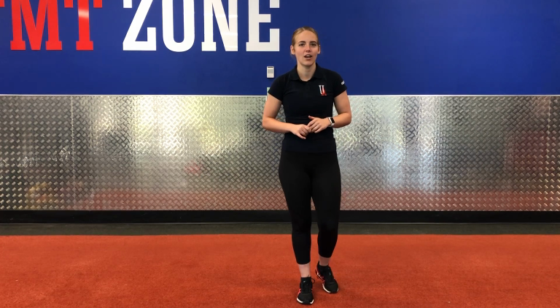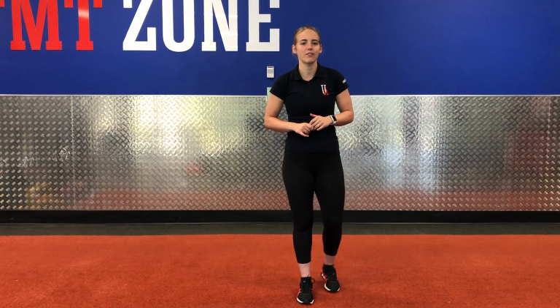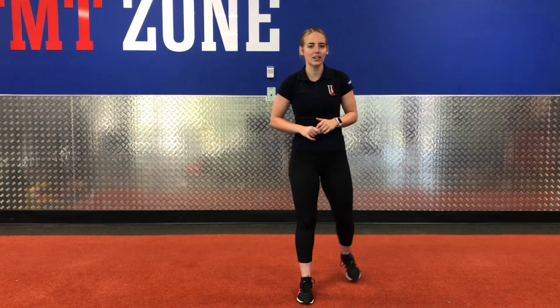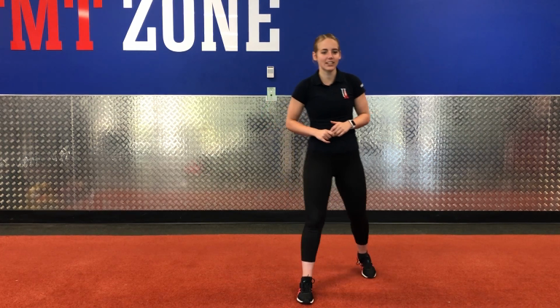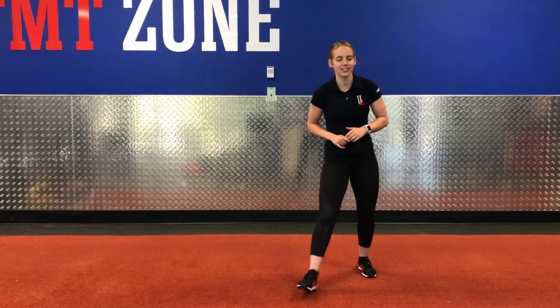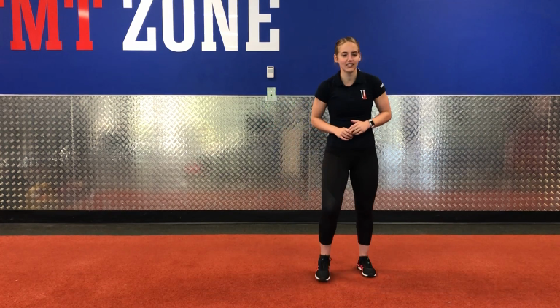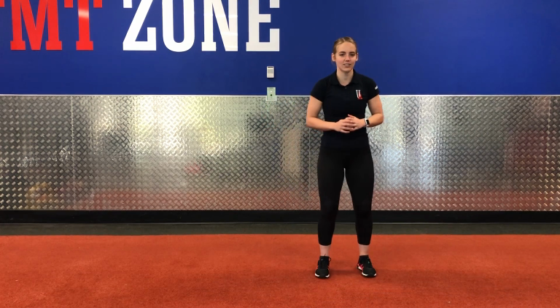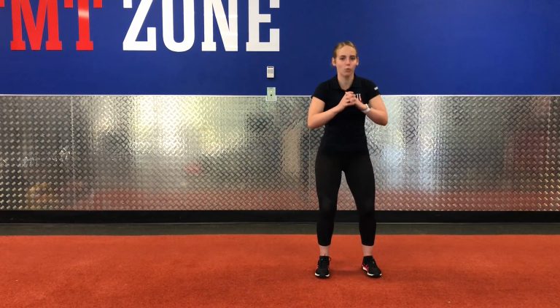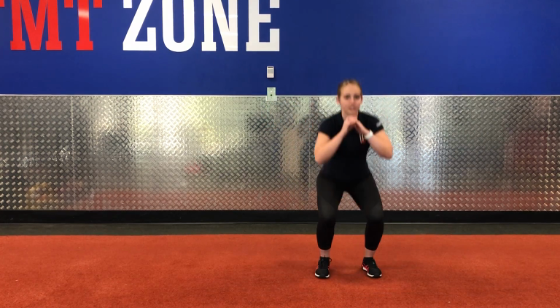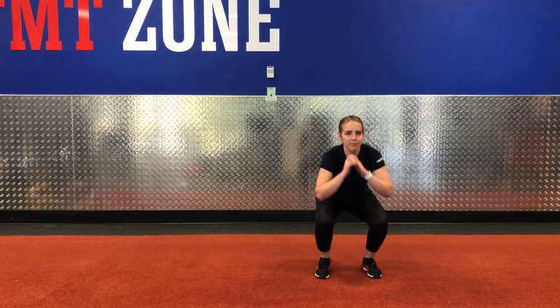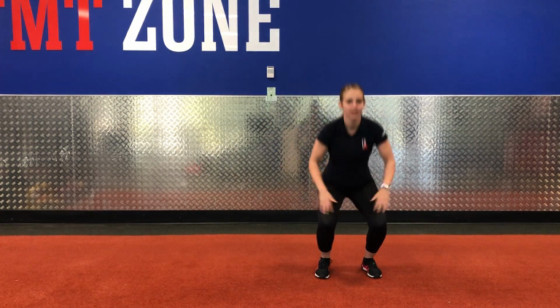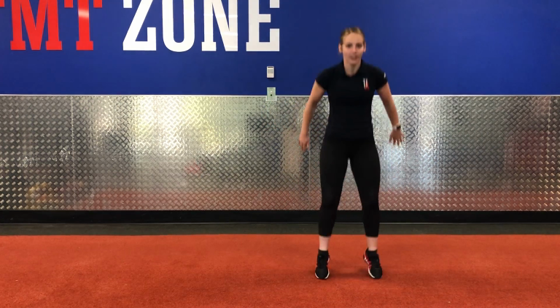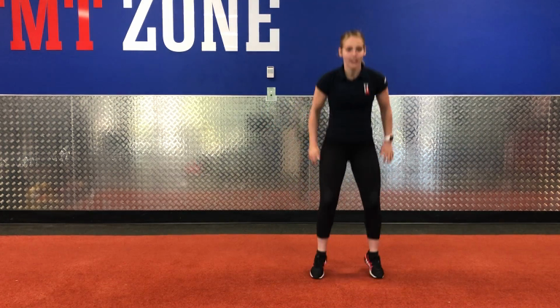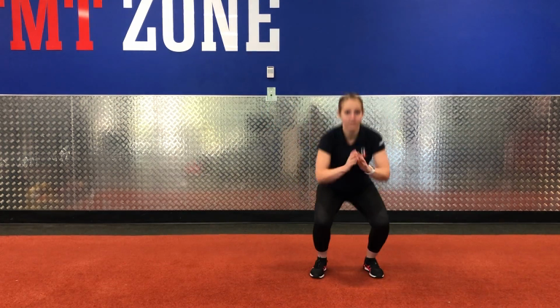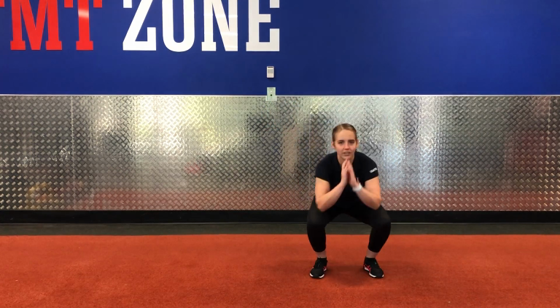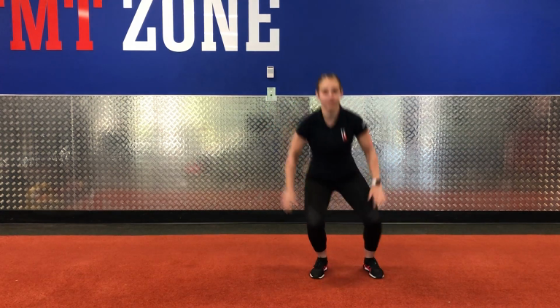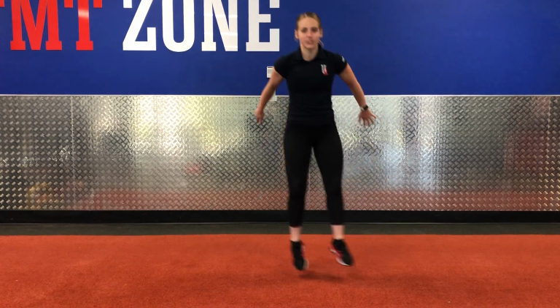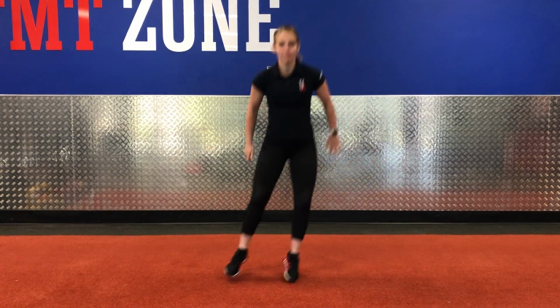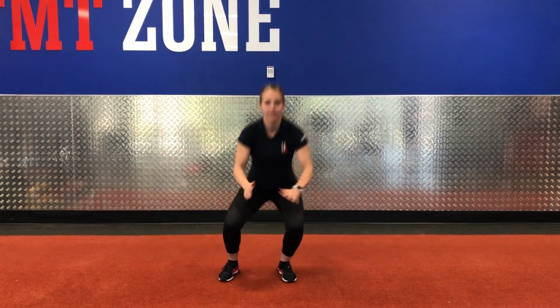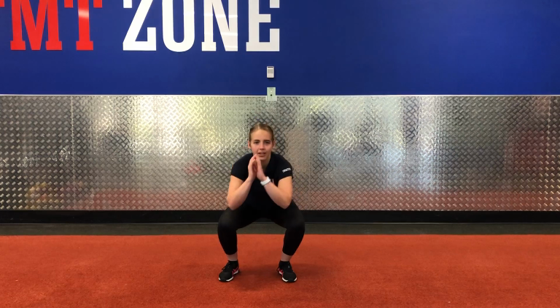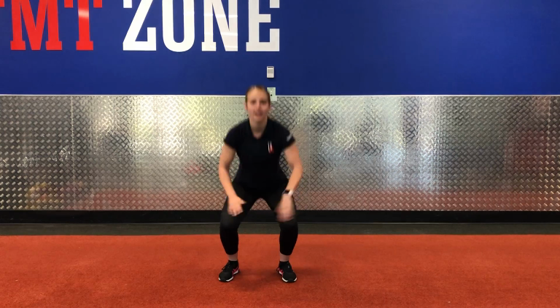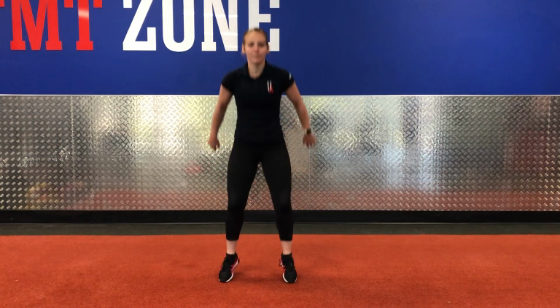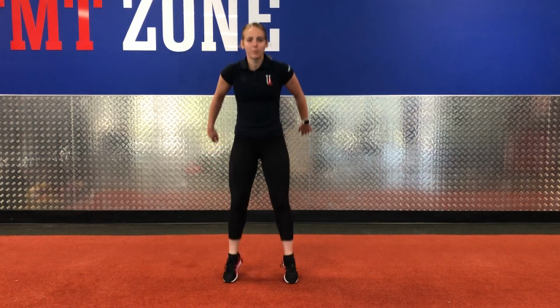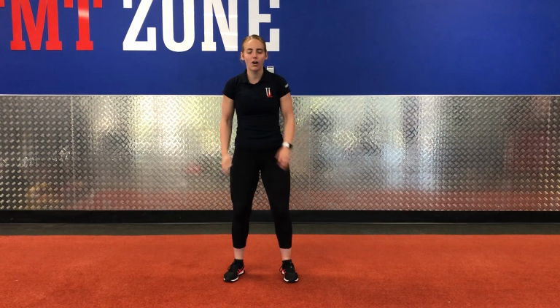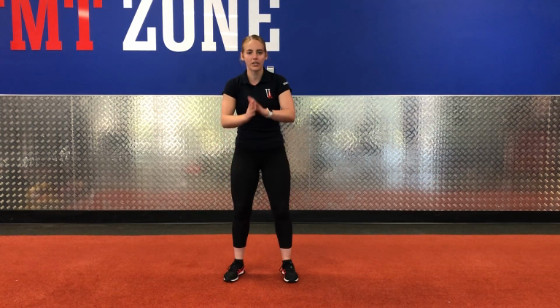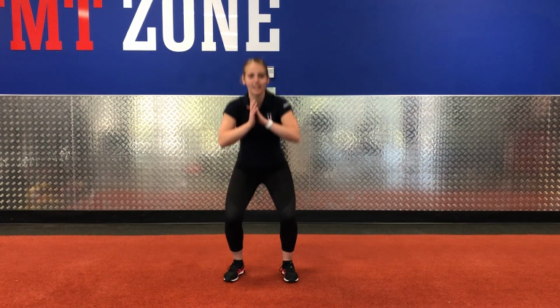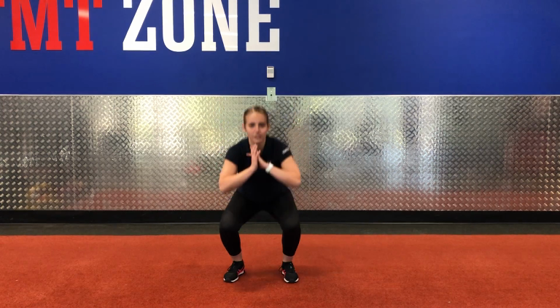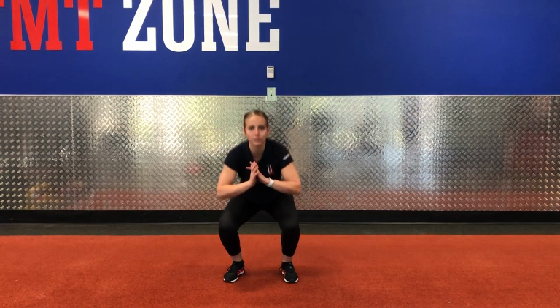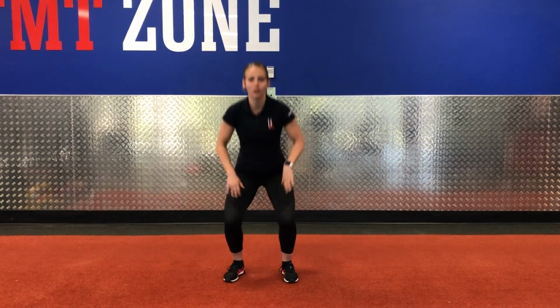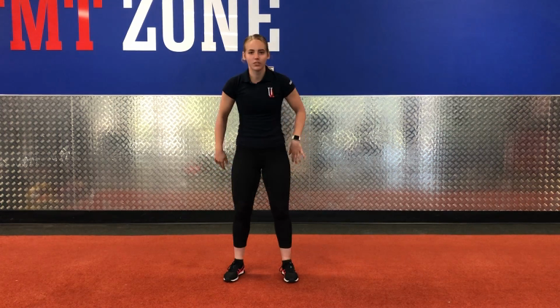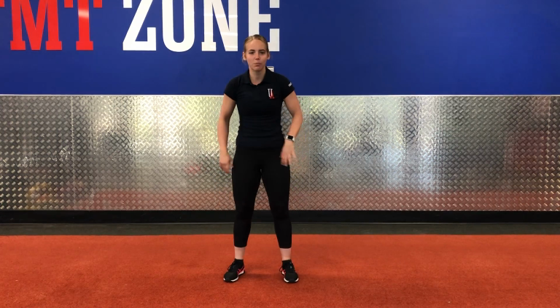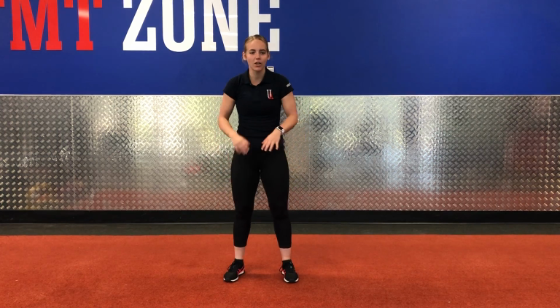Your first exercise is a squat jump into a lateral jump. If you'd prefer, you can just do squats on the spot.